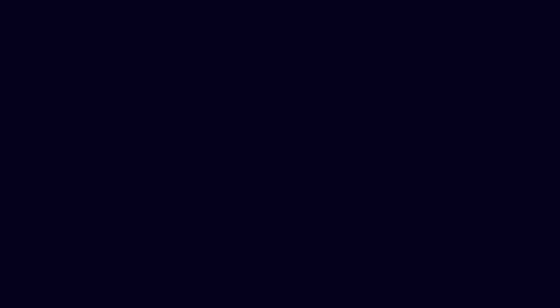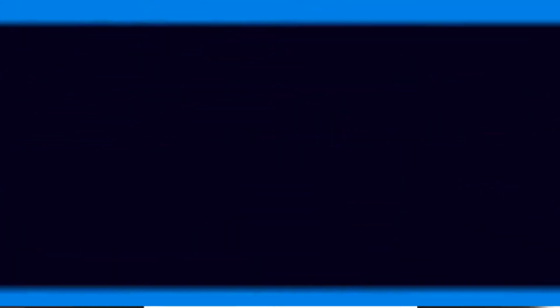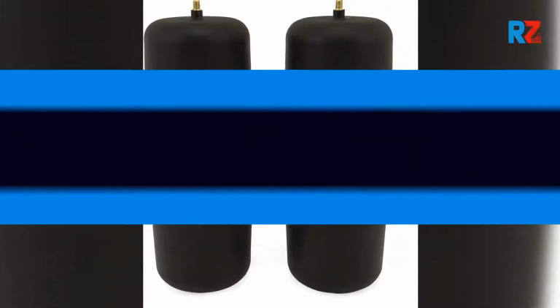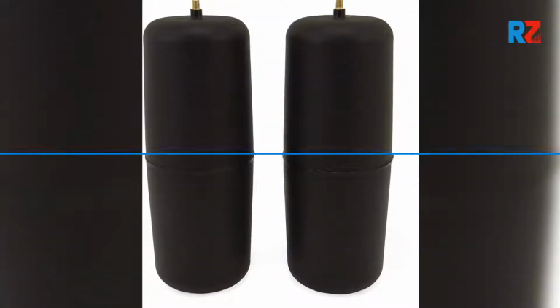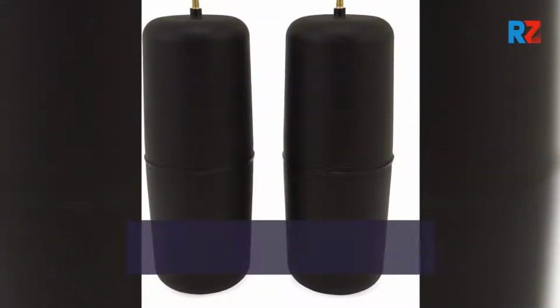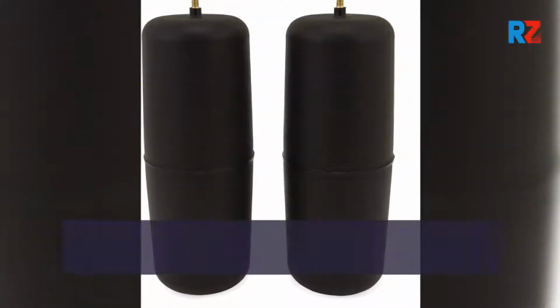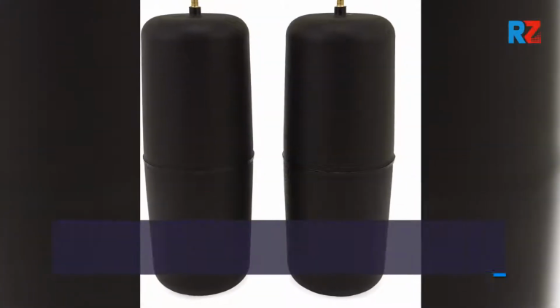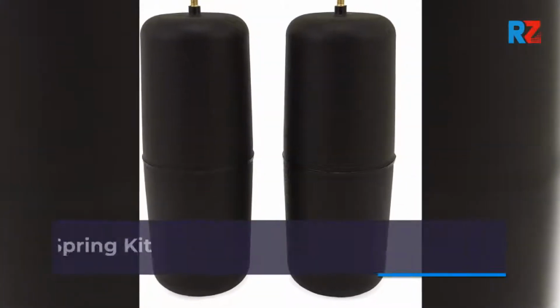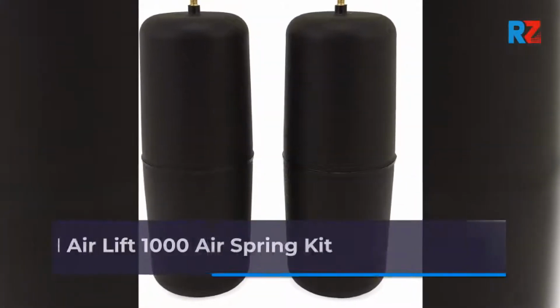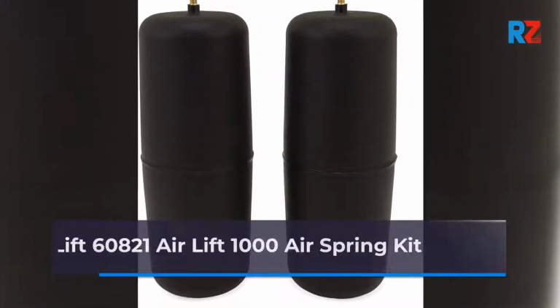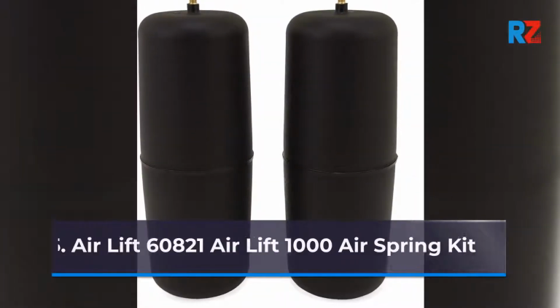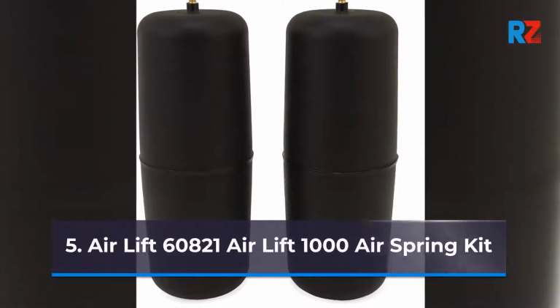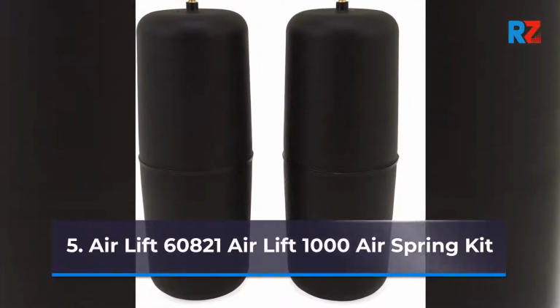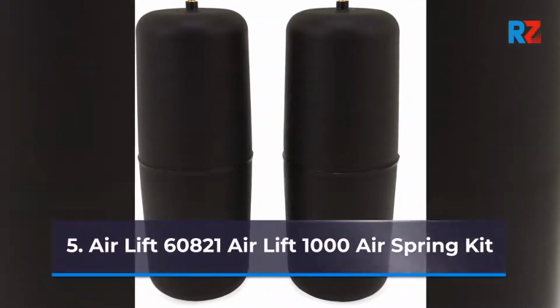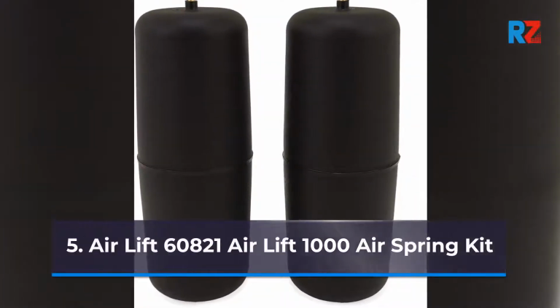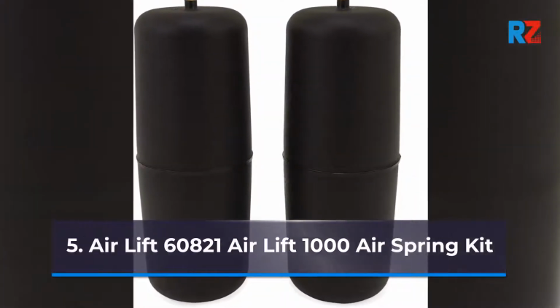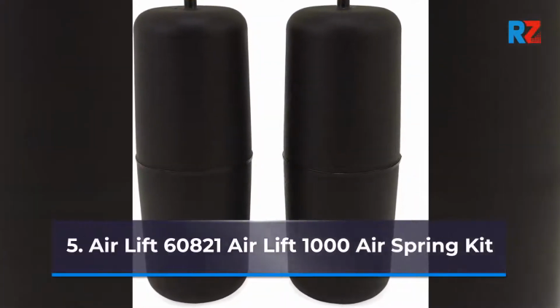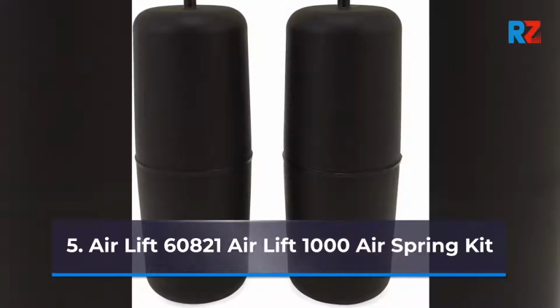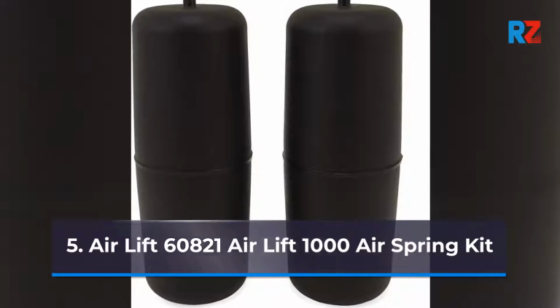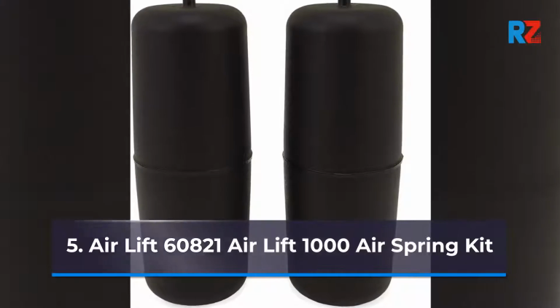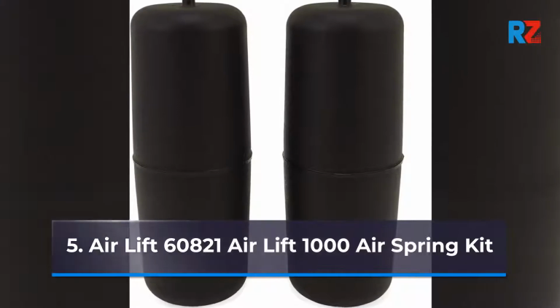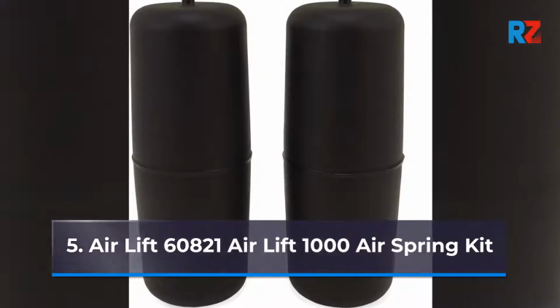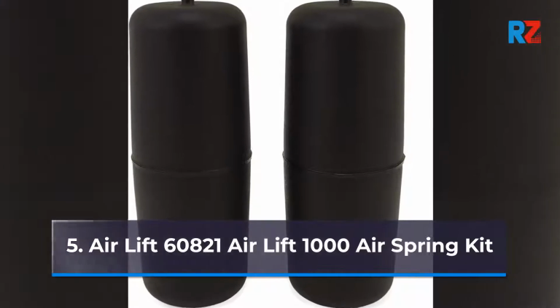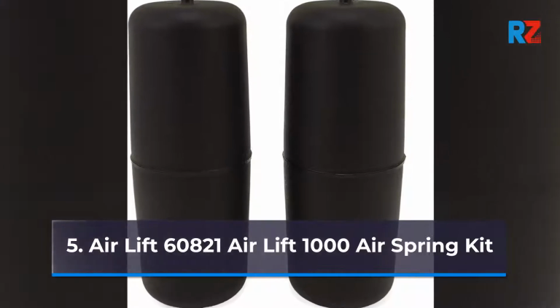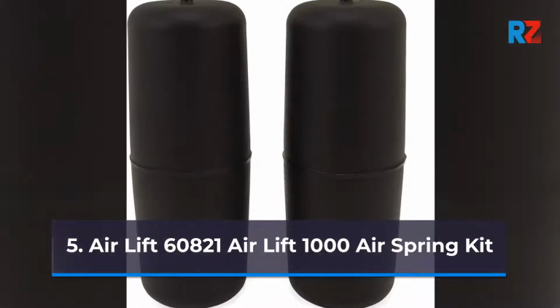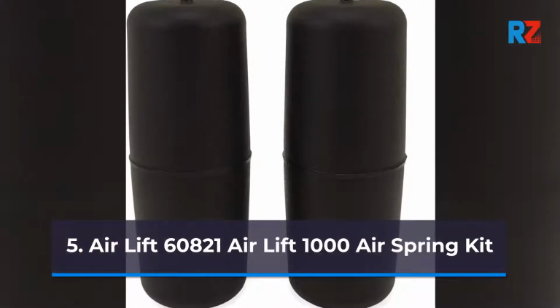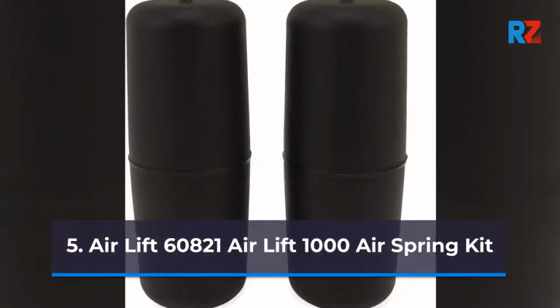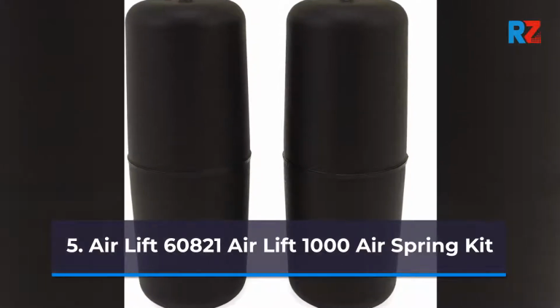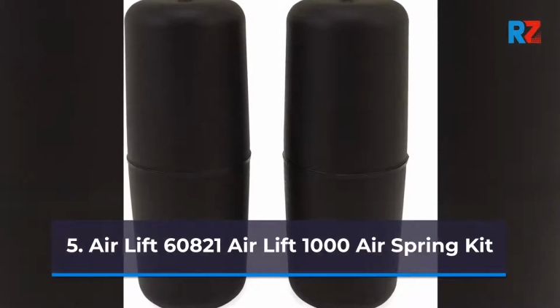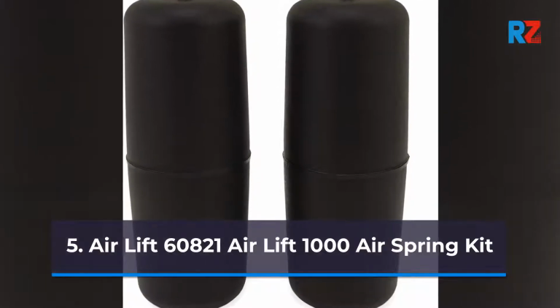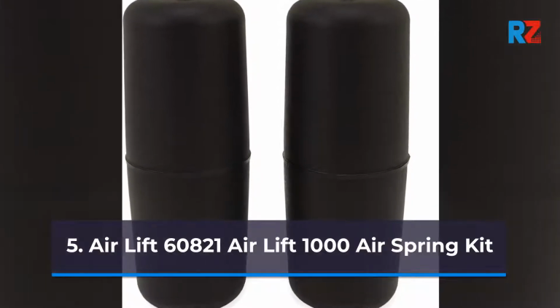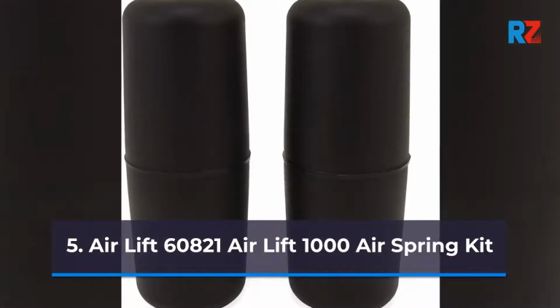5. Air Lift 60821 — Air Lift 1000 Air Springs Kit.